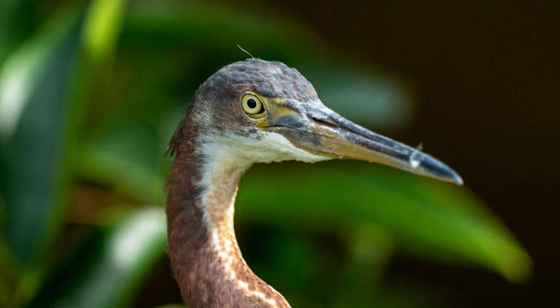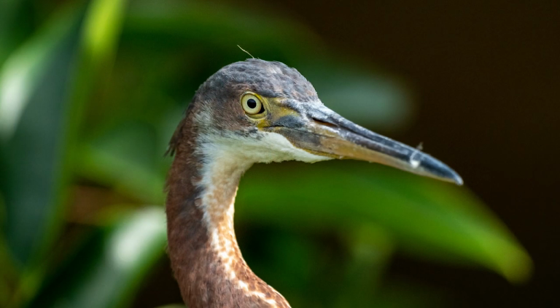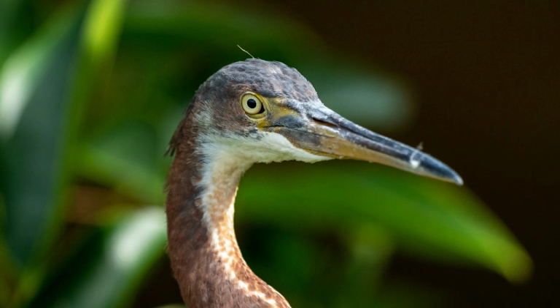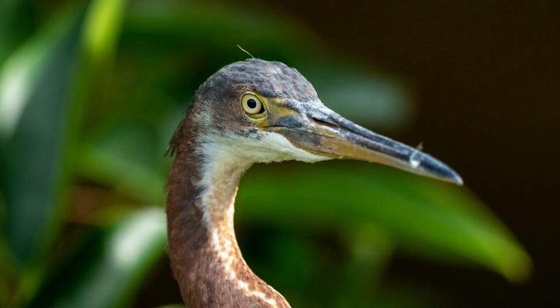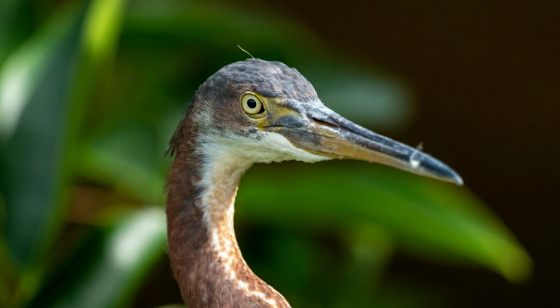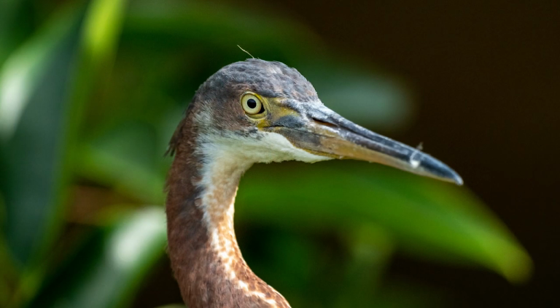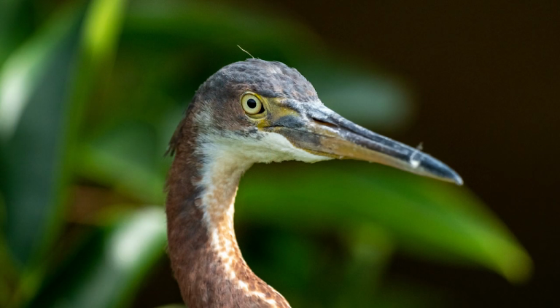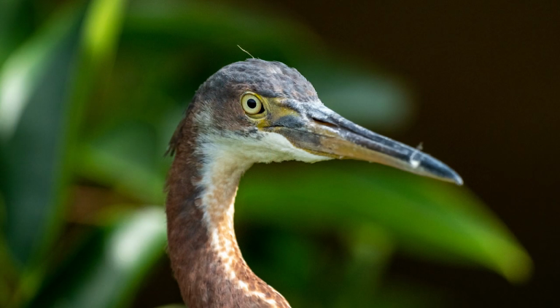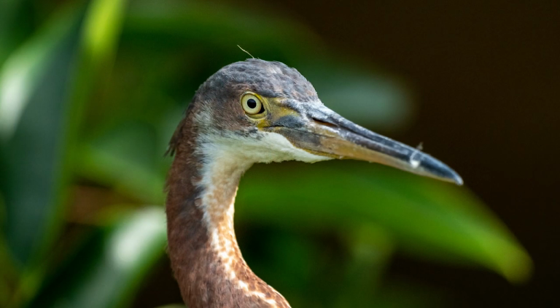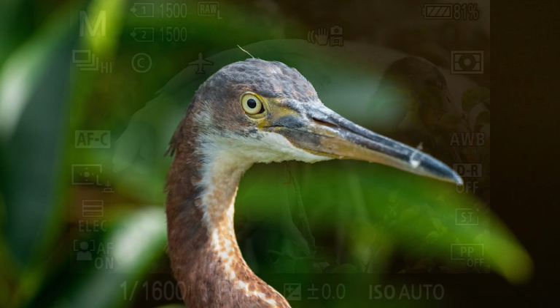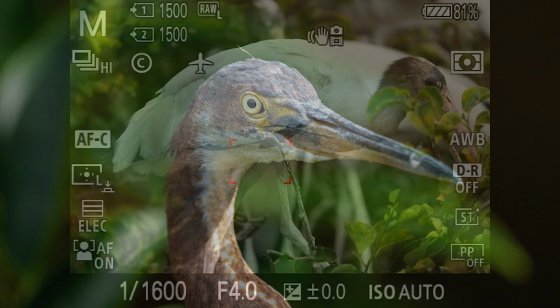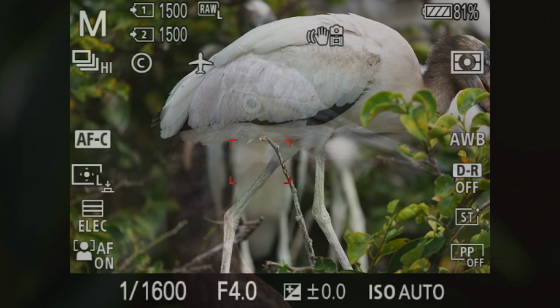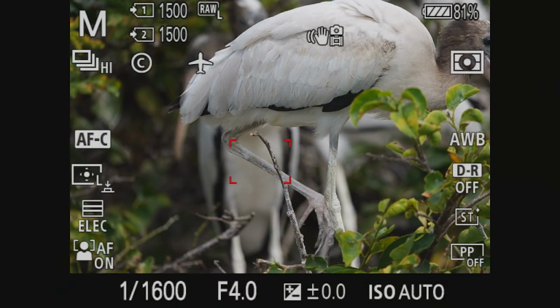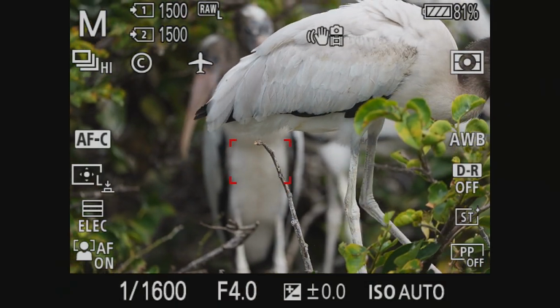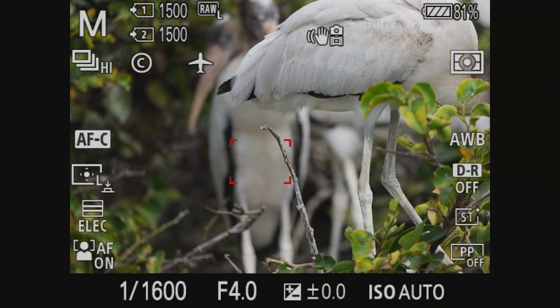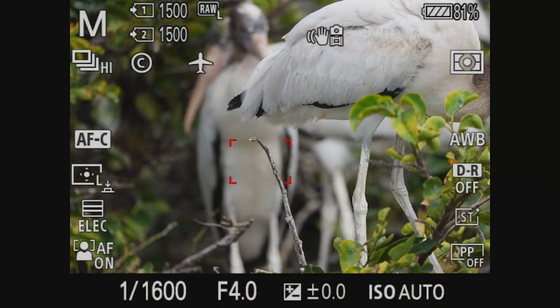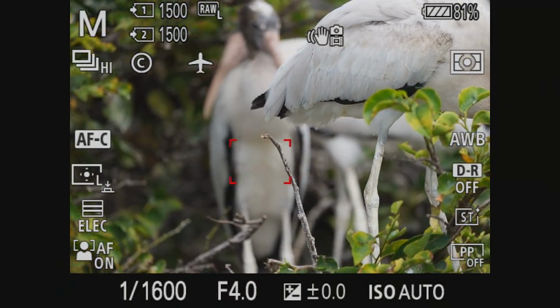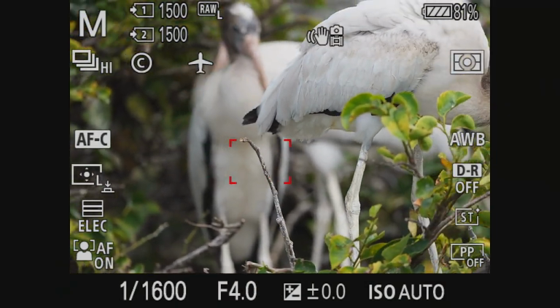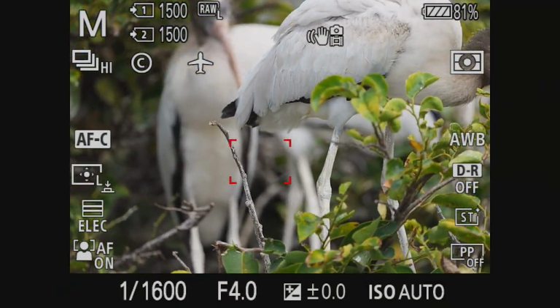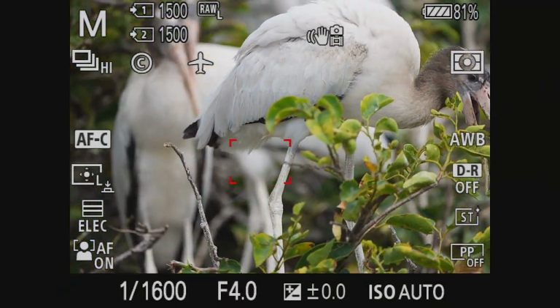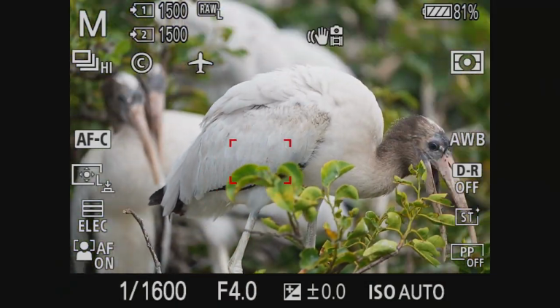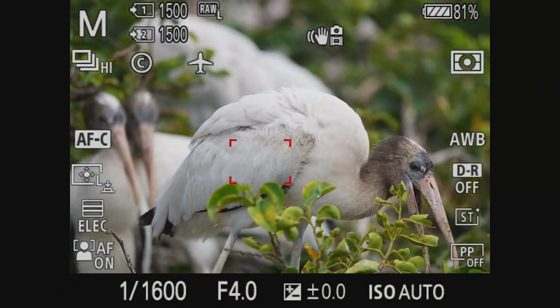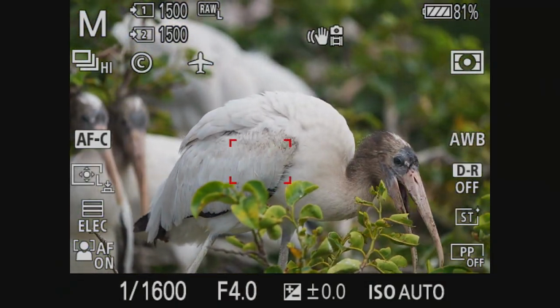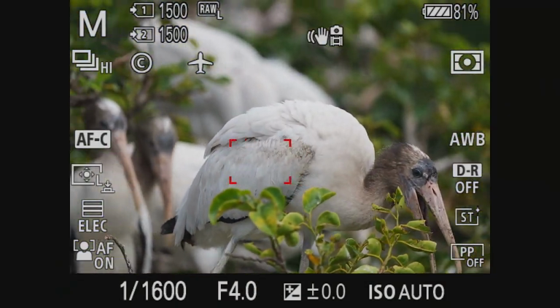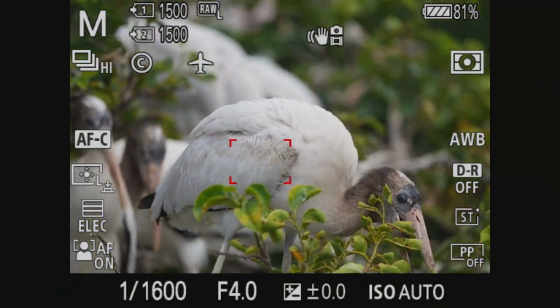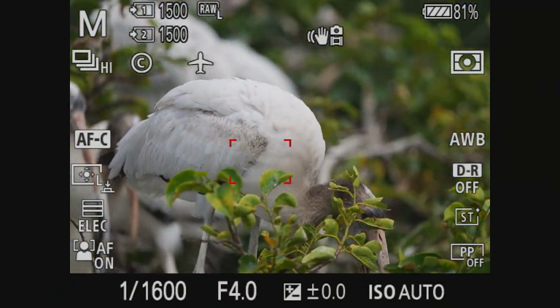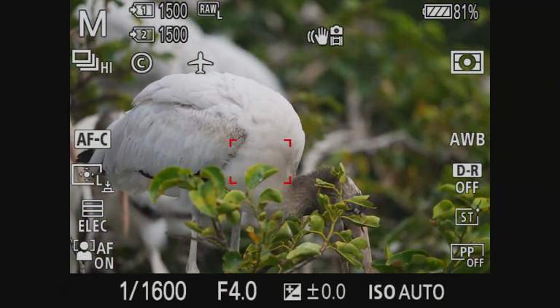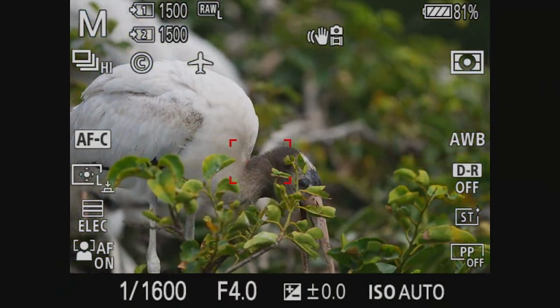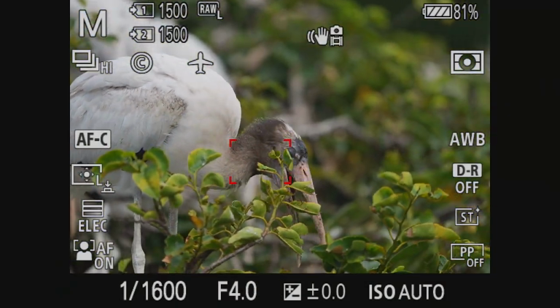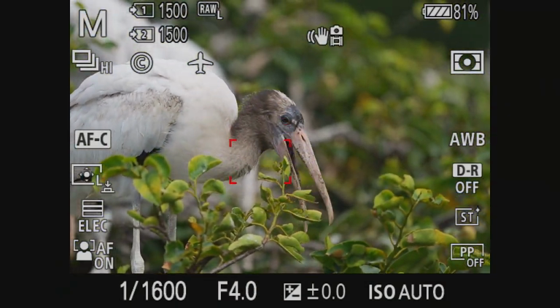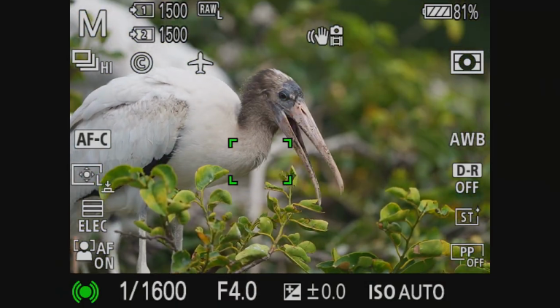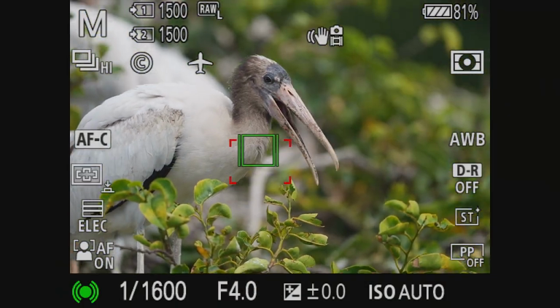Here's a juvenile wood stork — good lock and I cropped it in tight so you can see how well it focused.